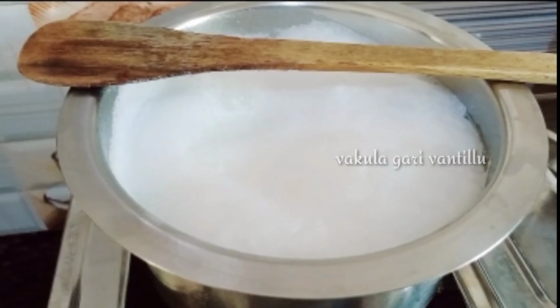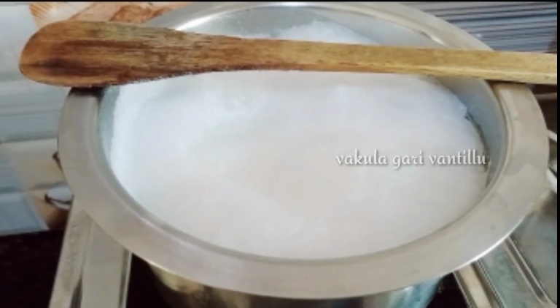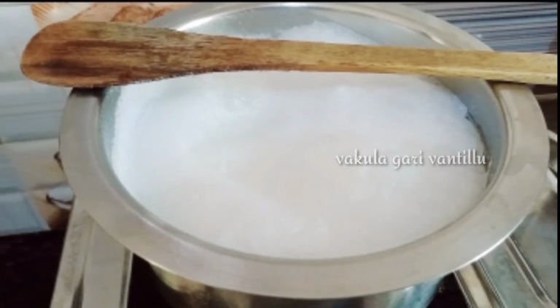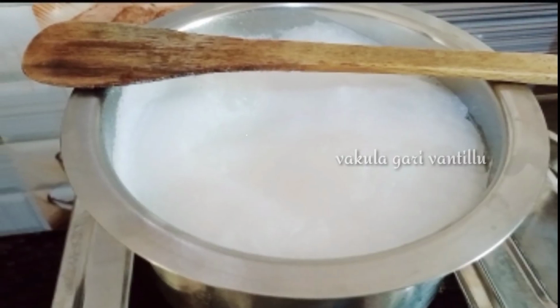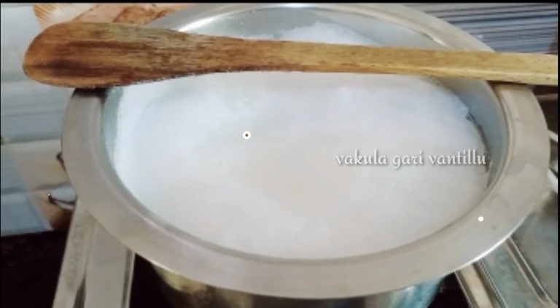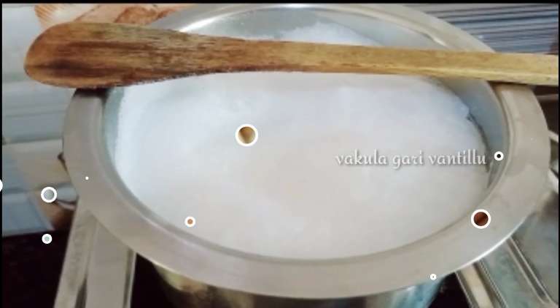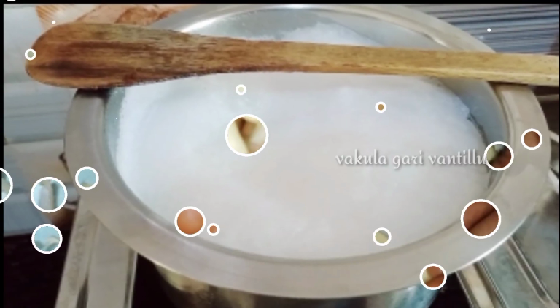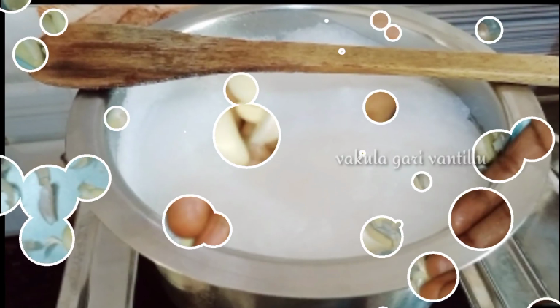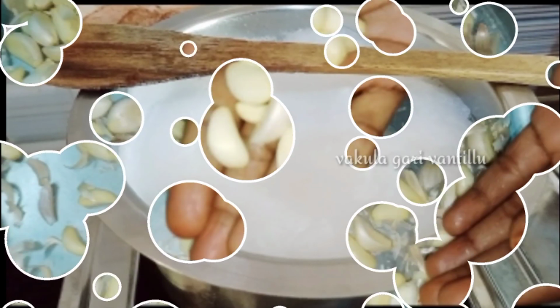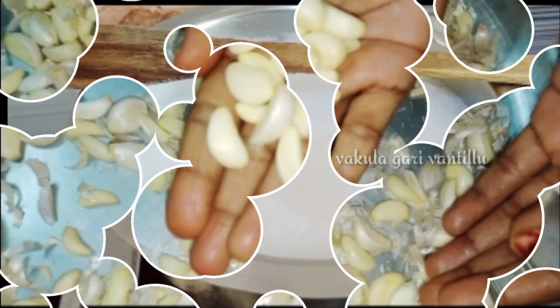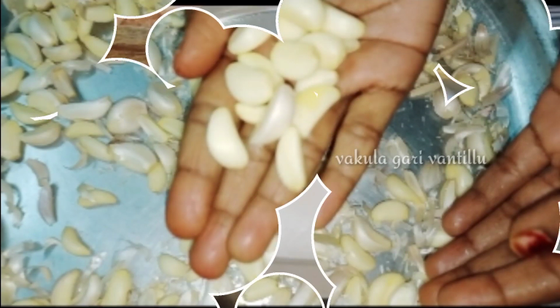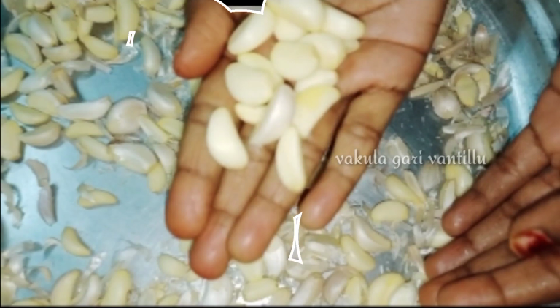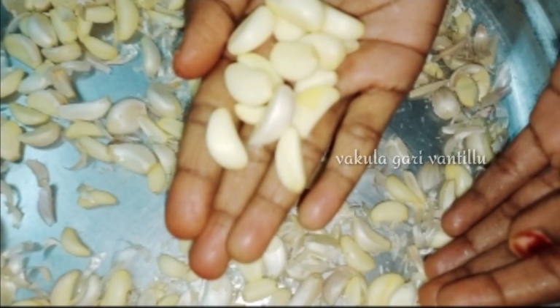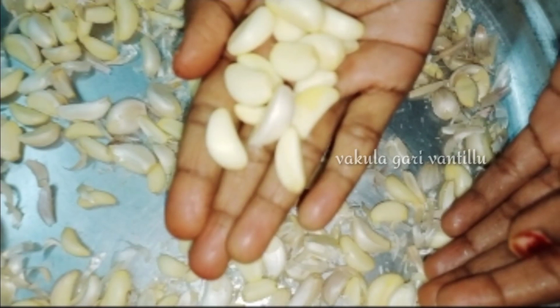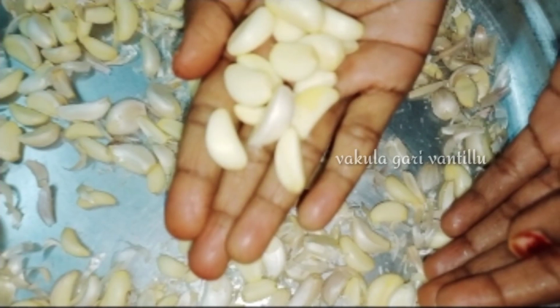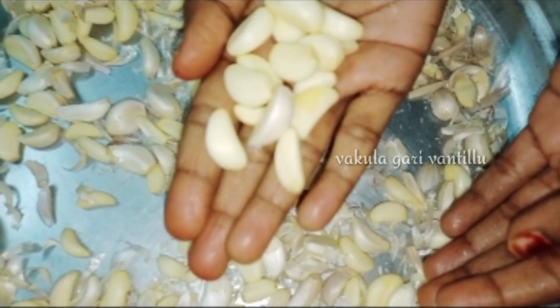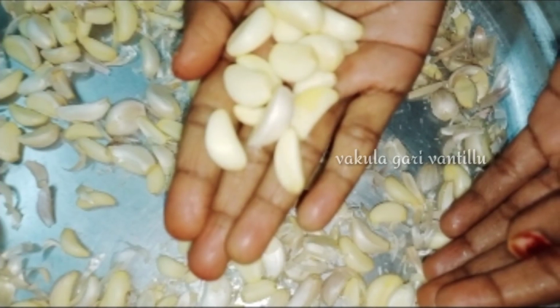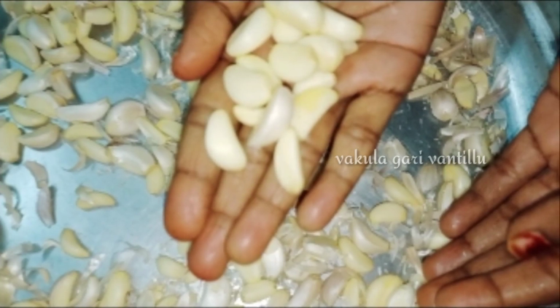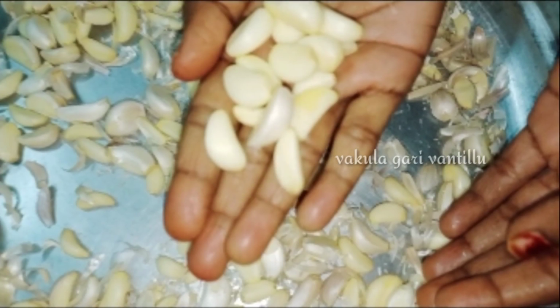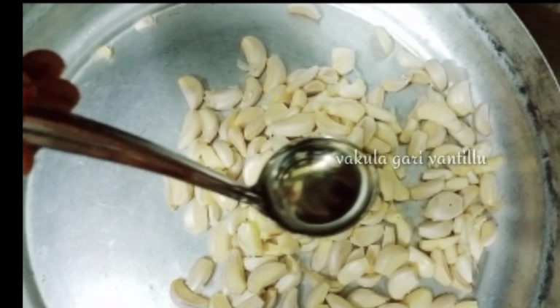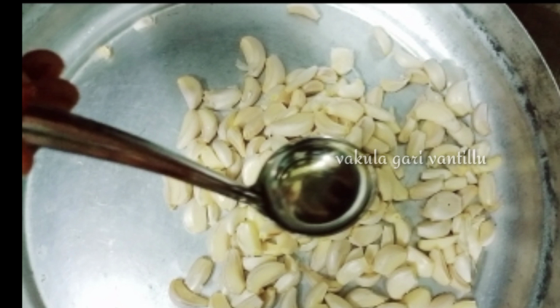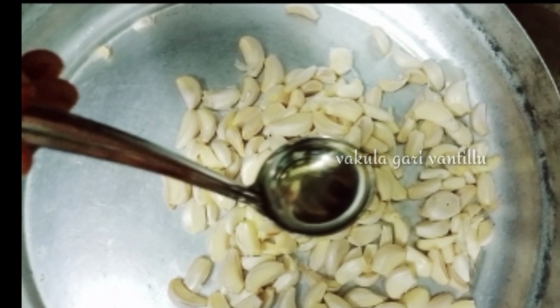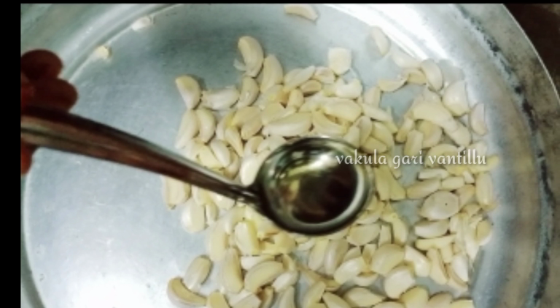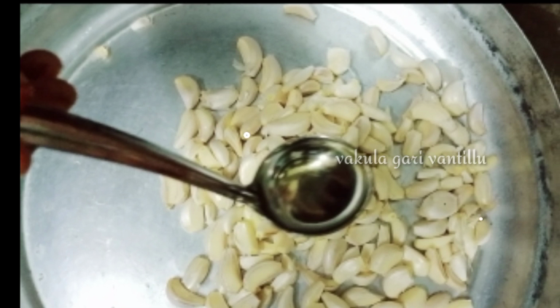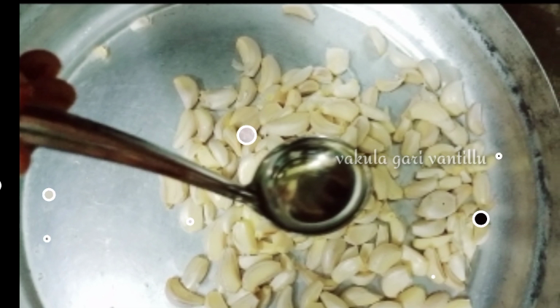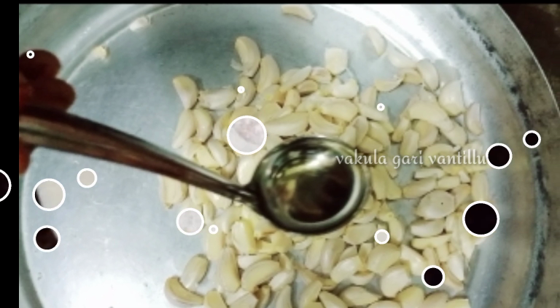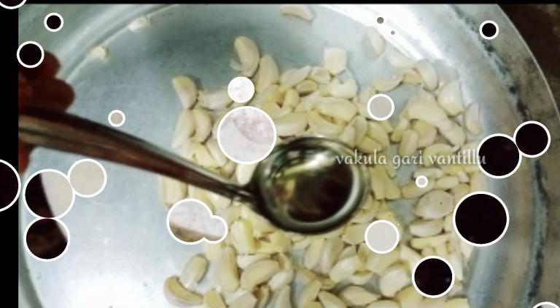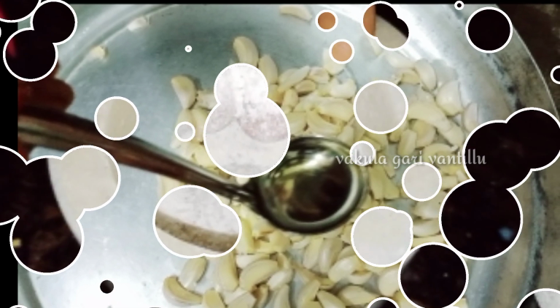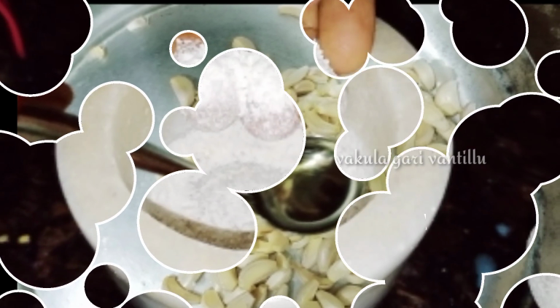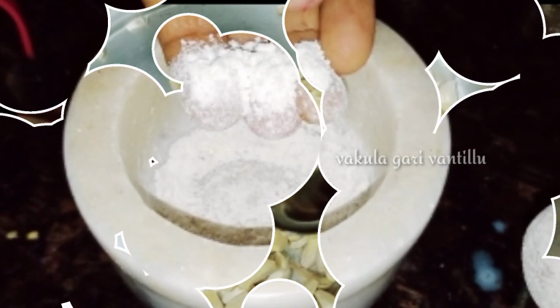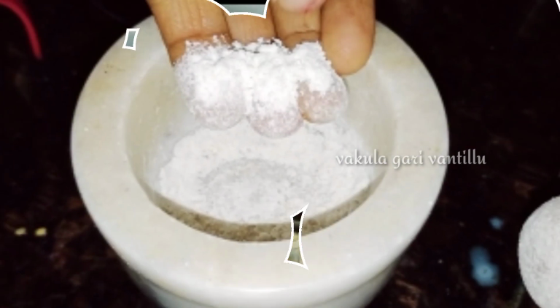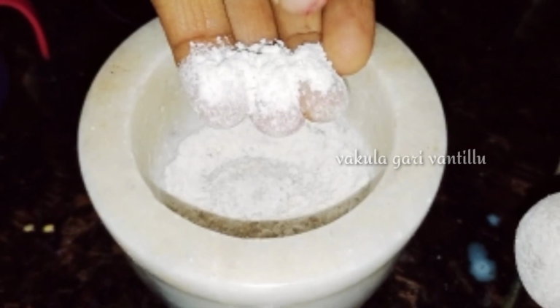Hello everyone, welcome back. Today we are going to eat kitchen dips.